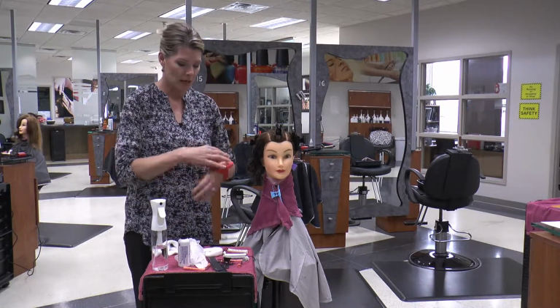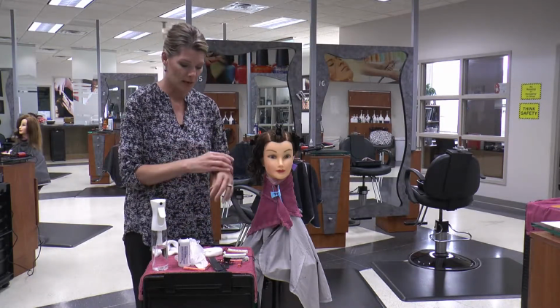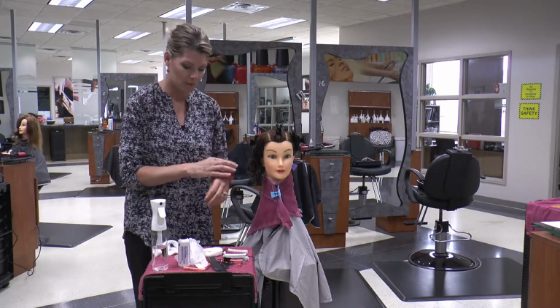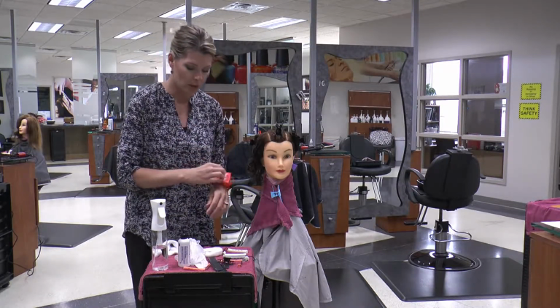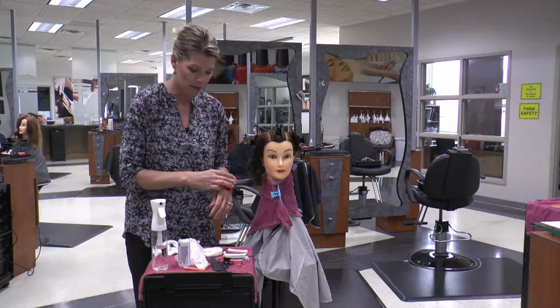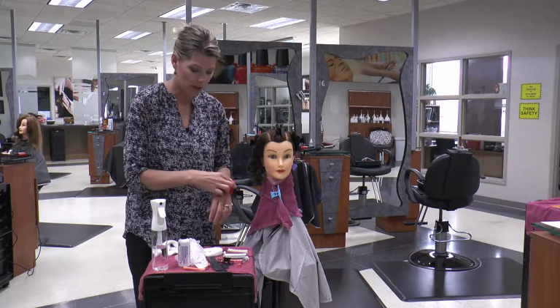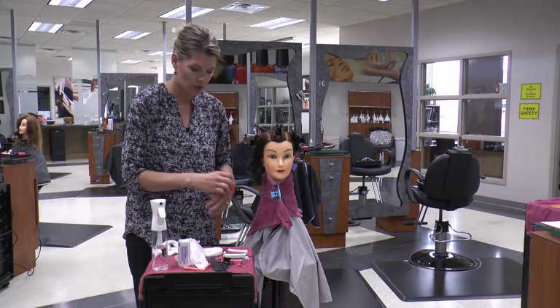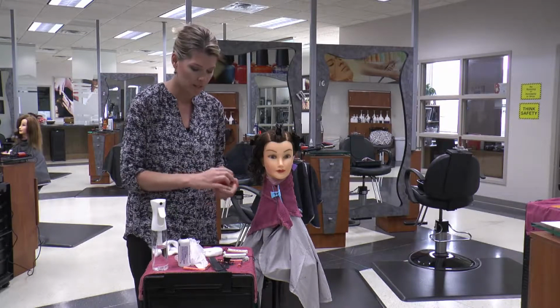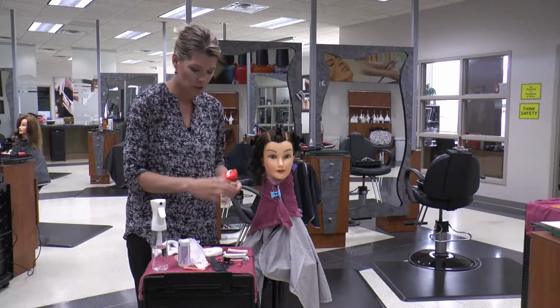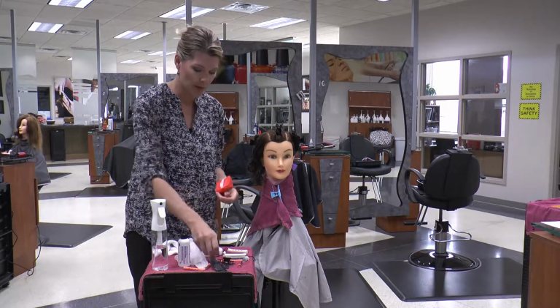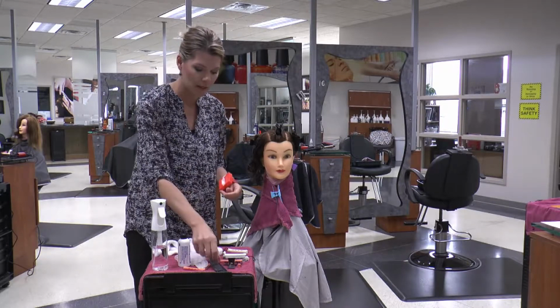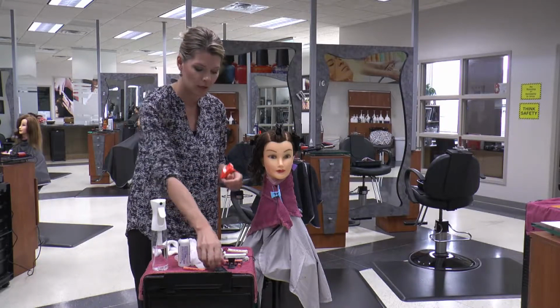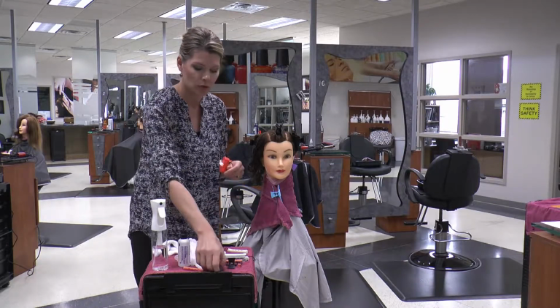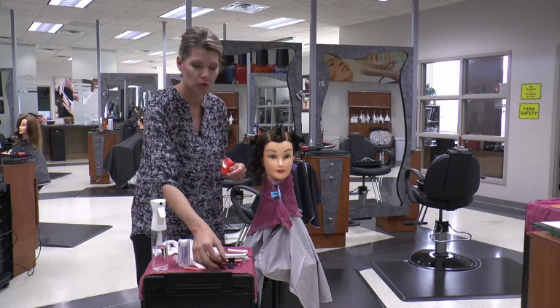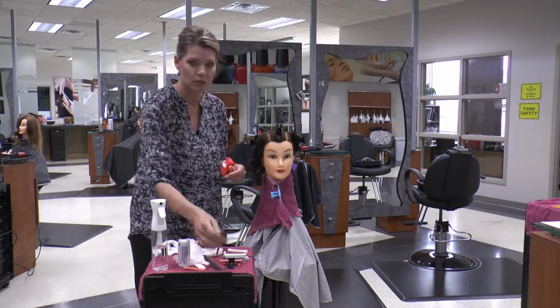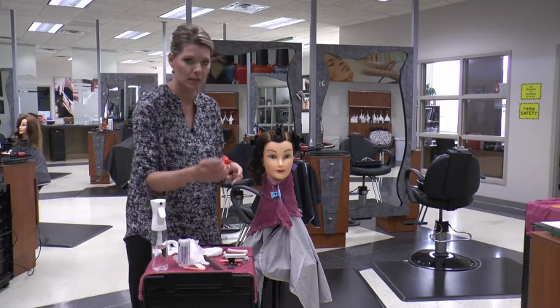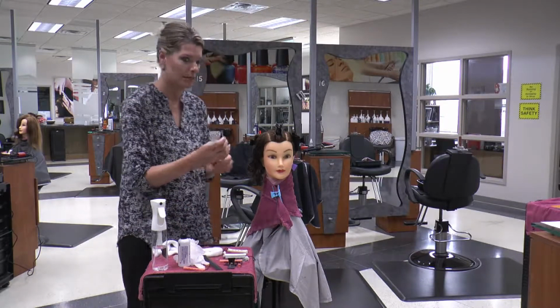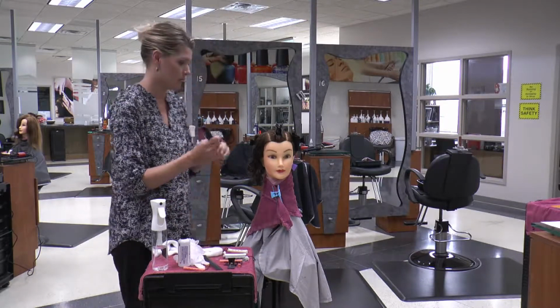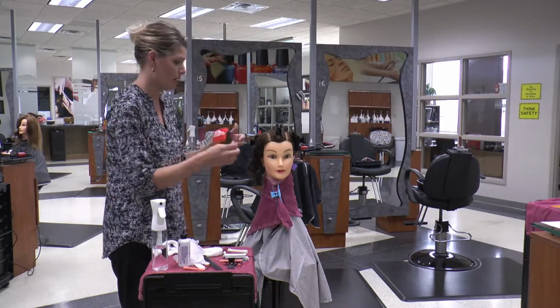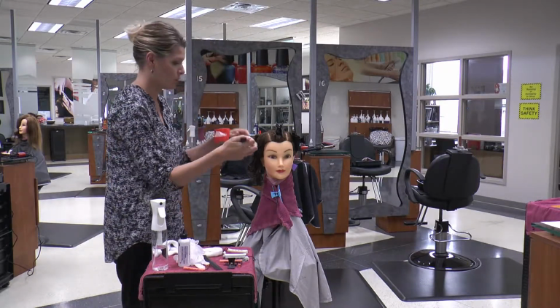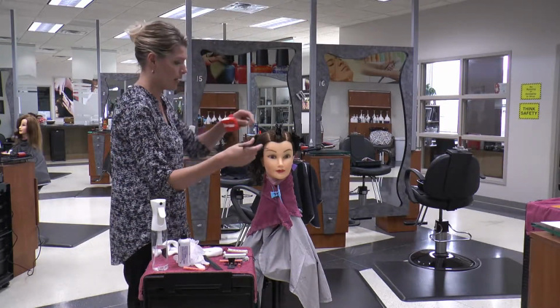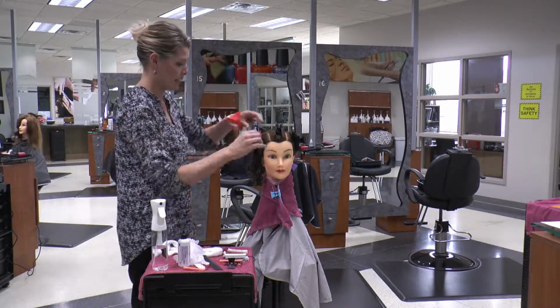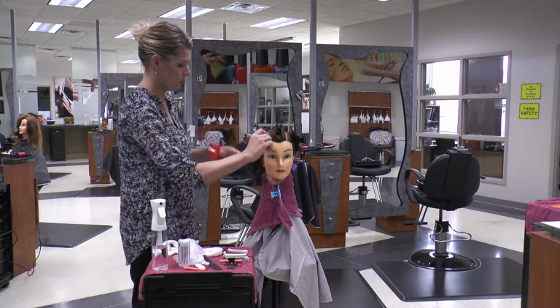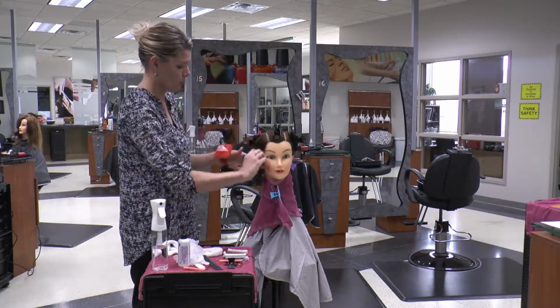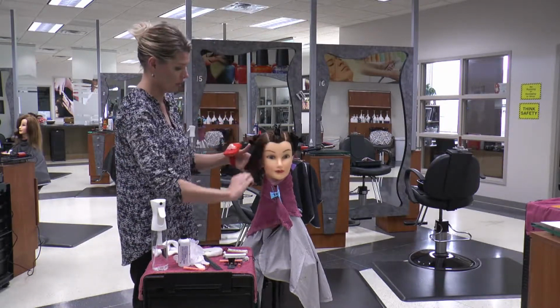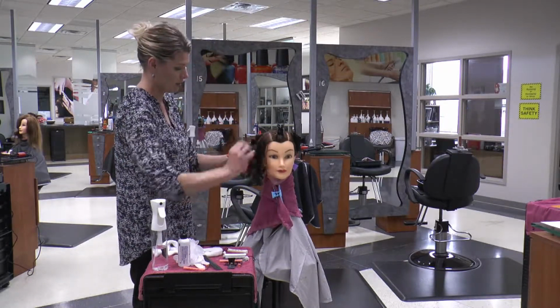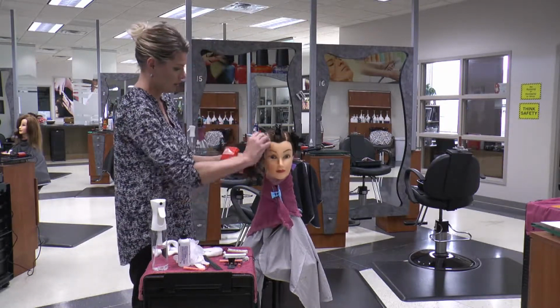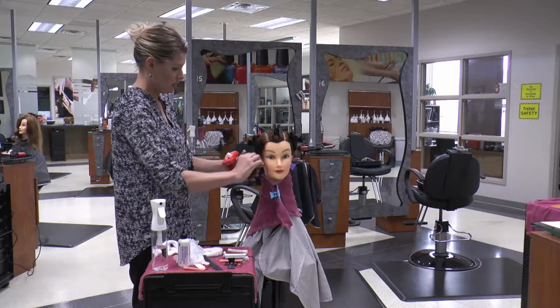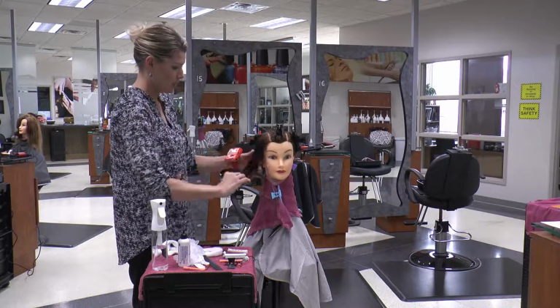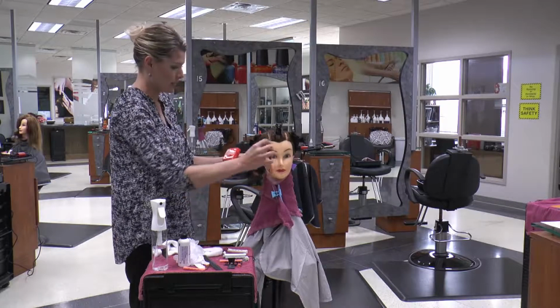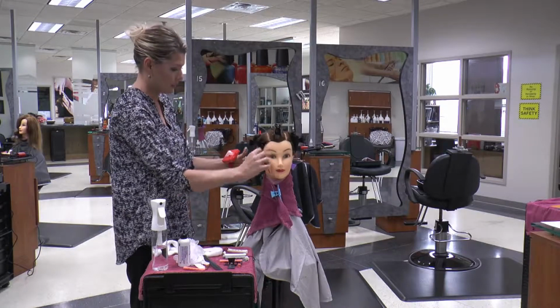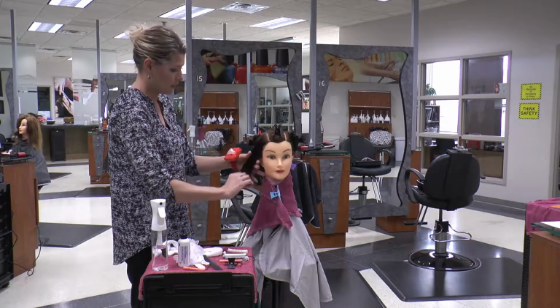You don't have to wear your gloves as you're wrapping. You can use them as you are processing the perm.